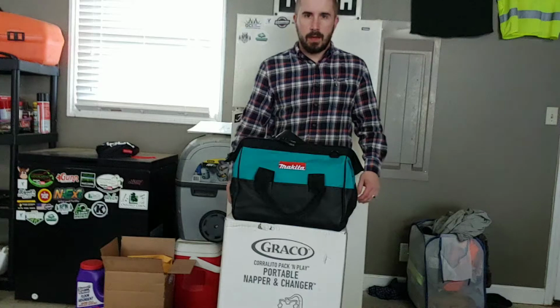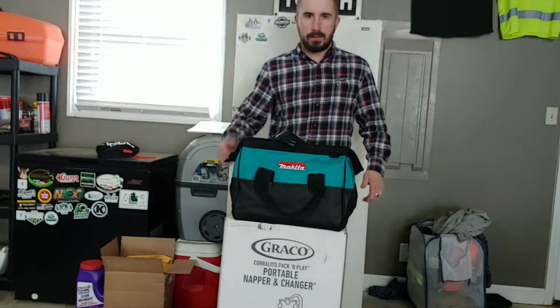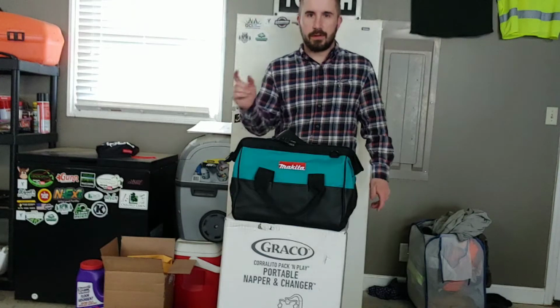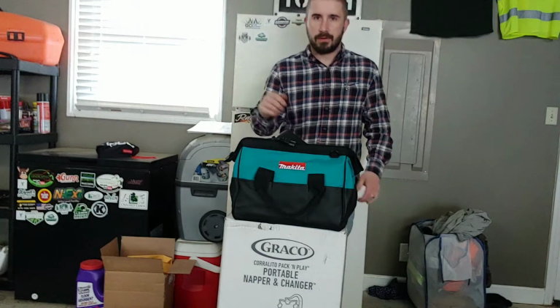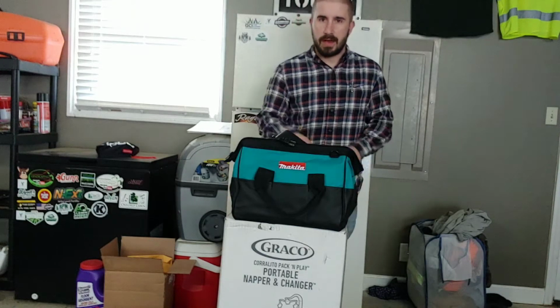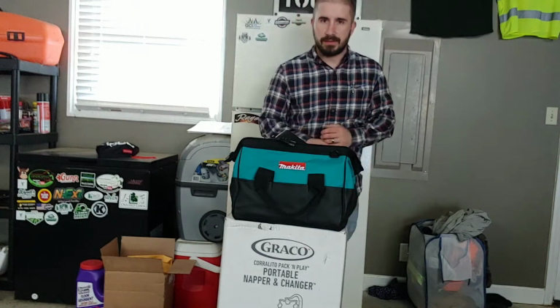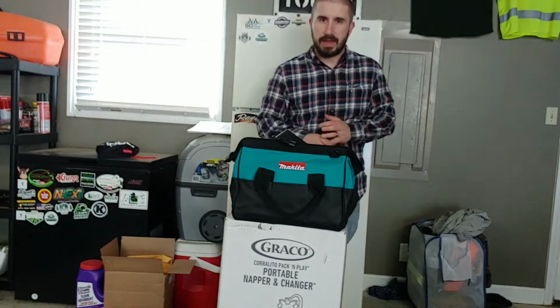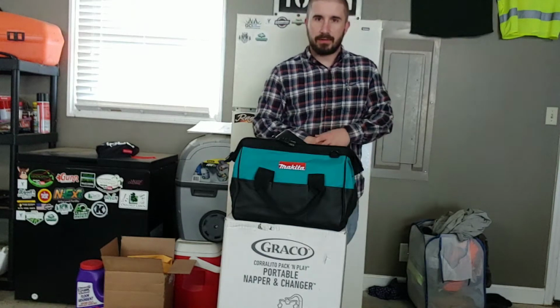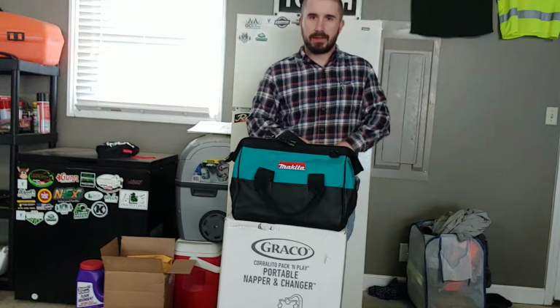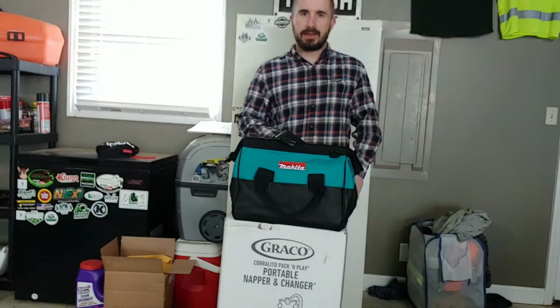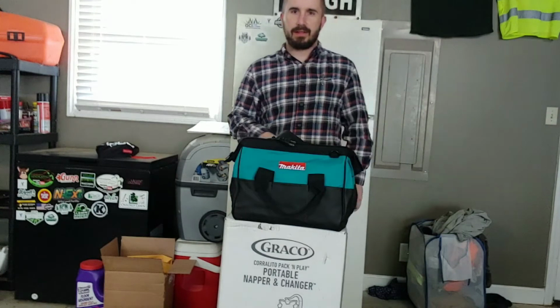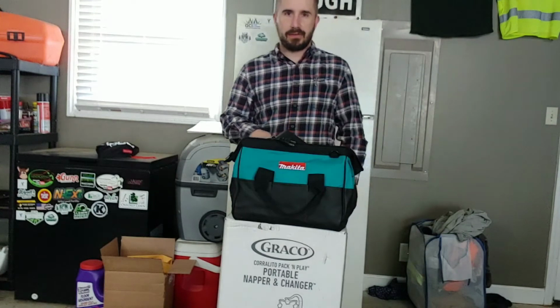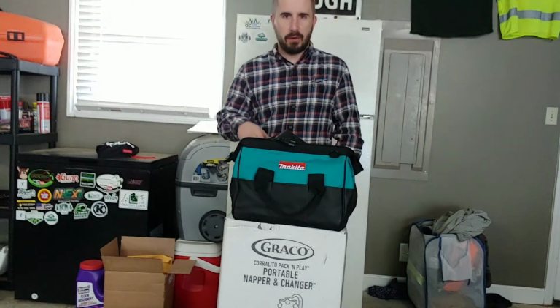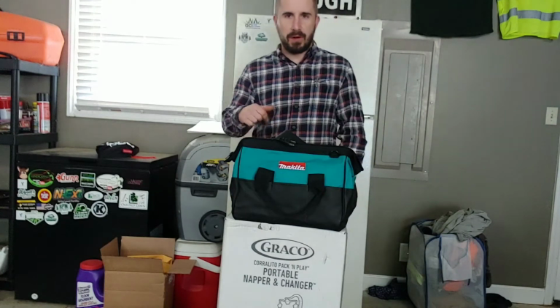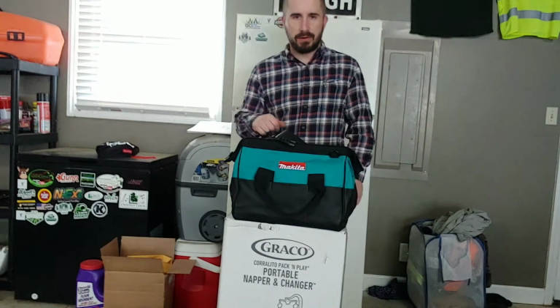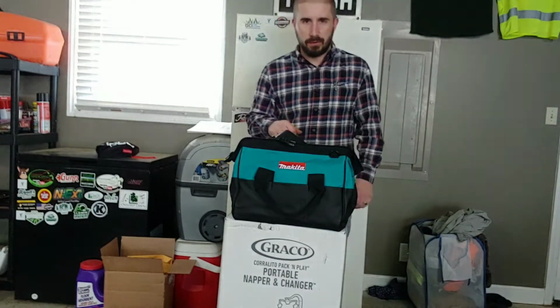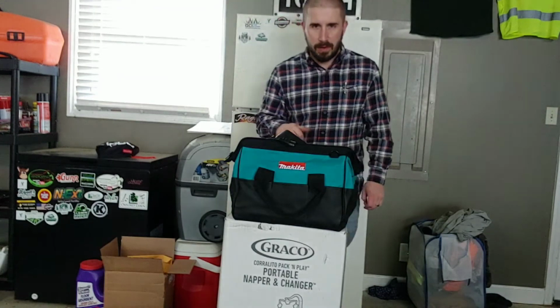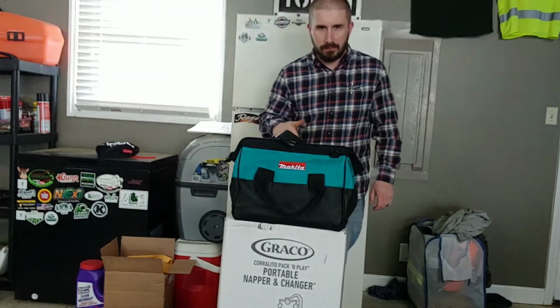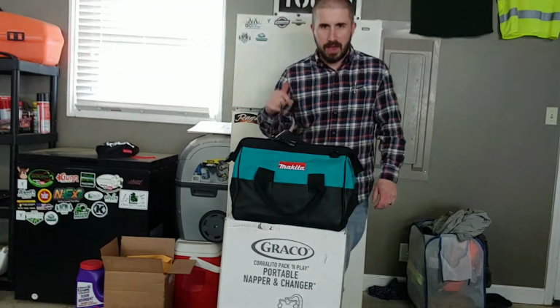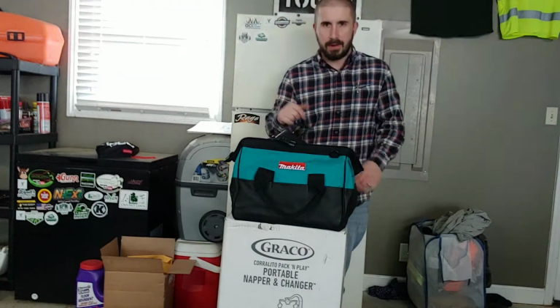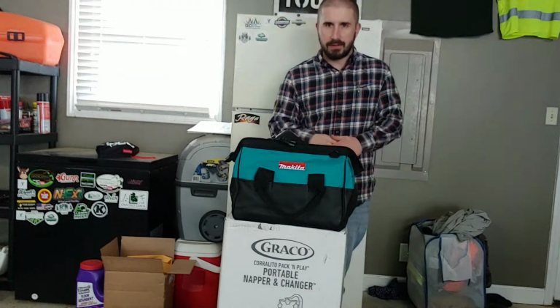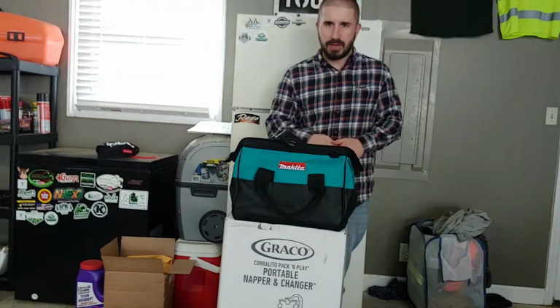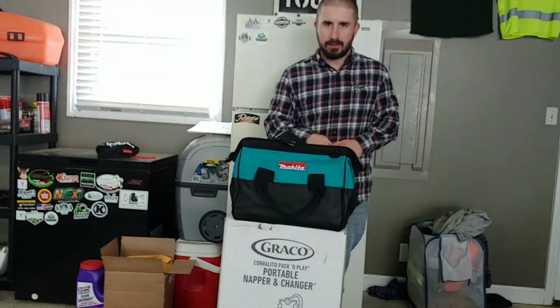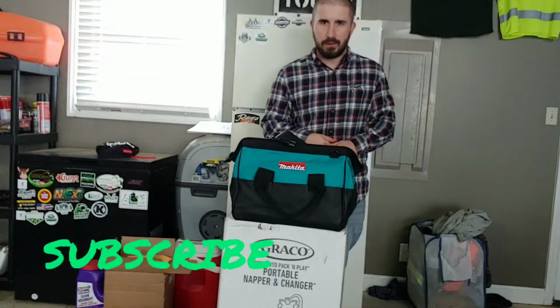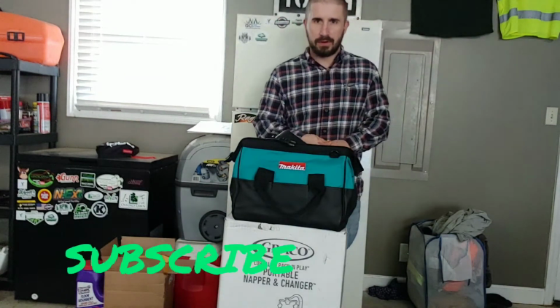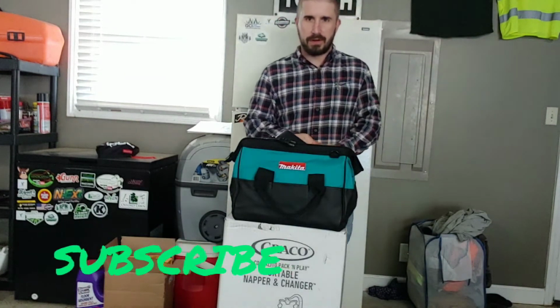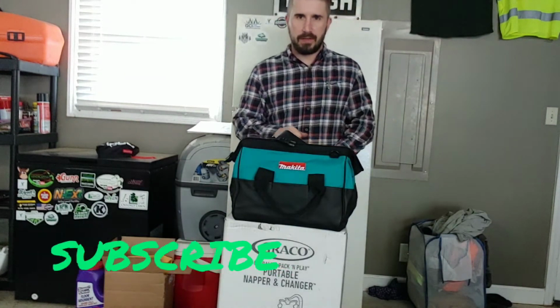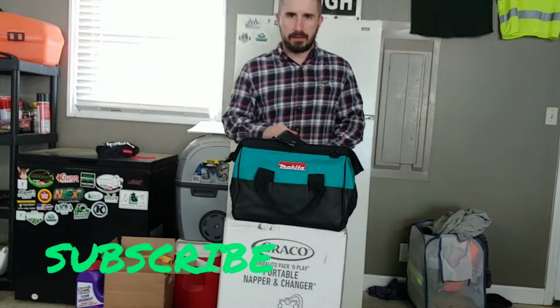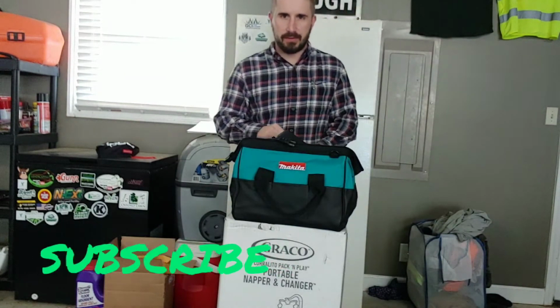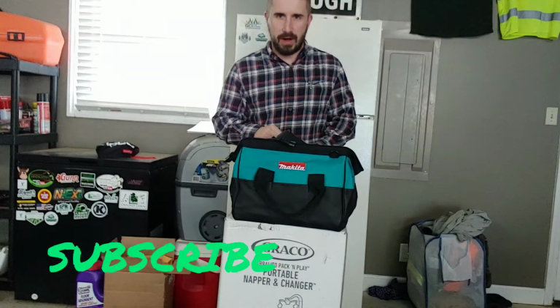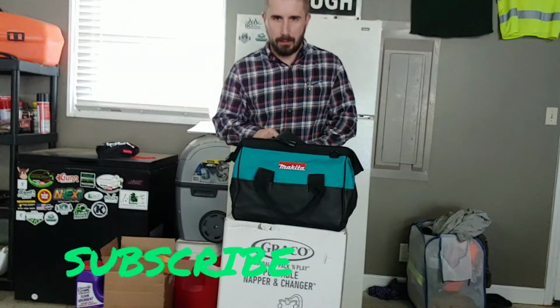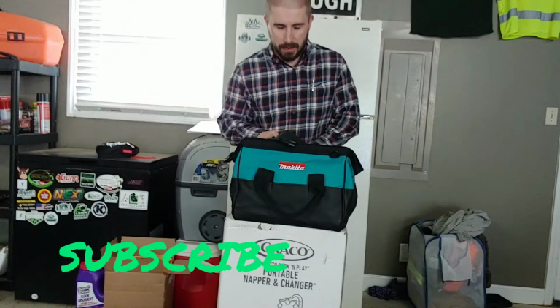What's going on guys, it's Tyler, Clean Cut Lawns. Hope you're all doing well. If you hadn't been to this channel before, consider hitting that subscribe button.